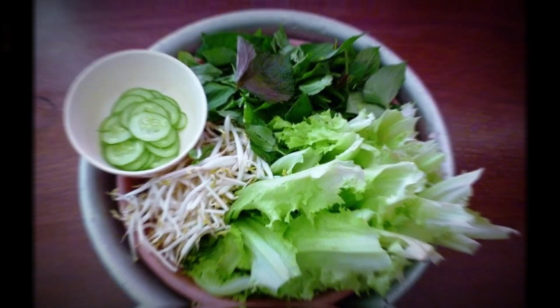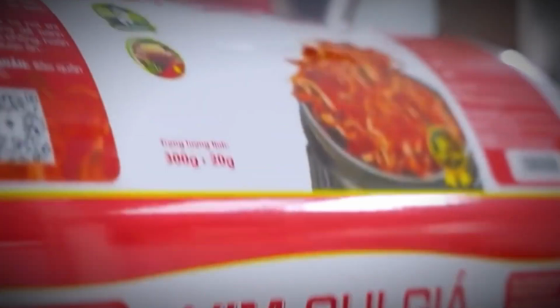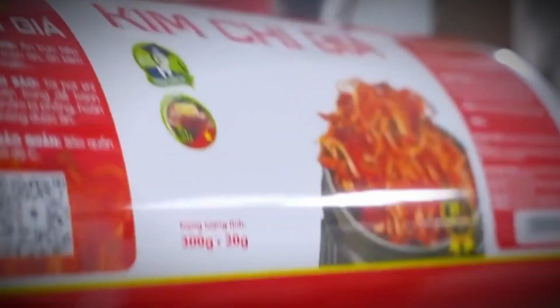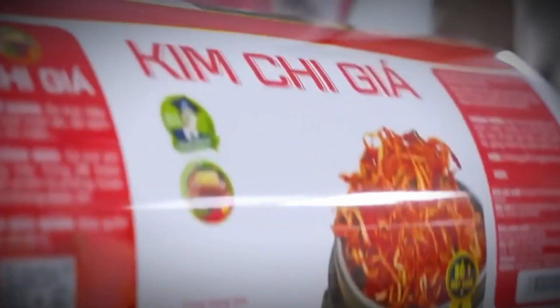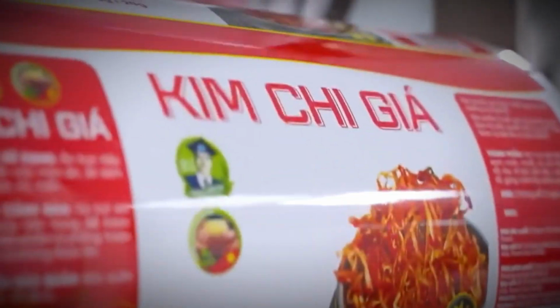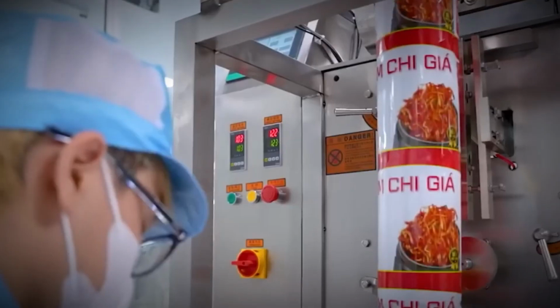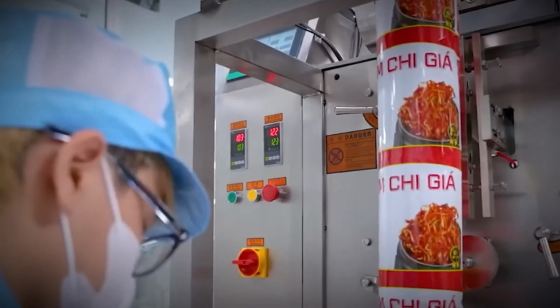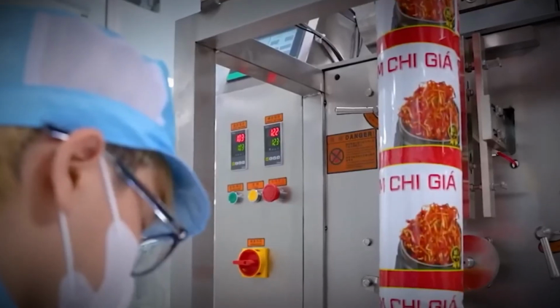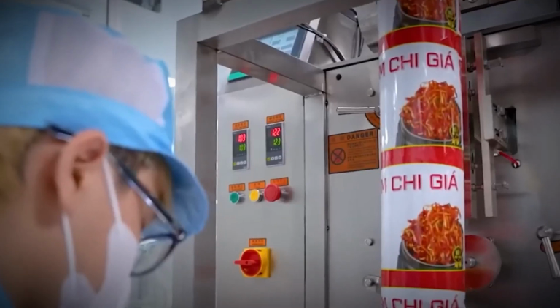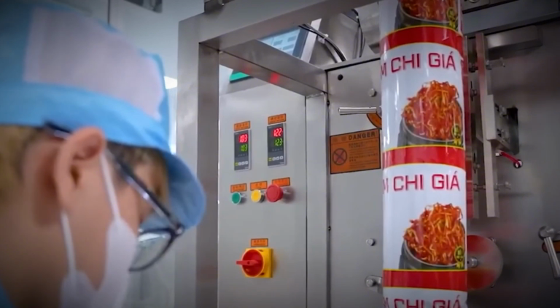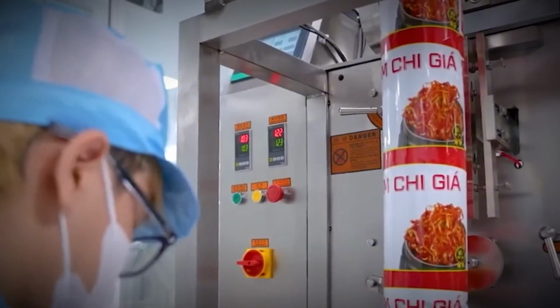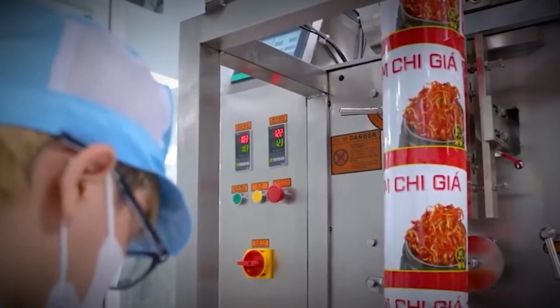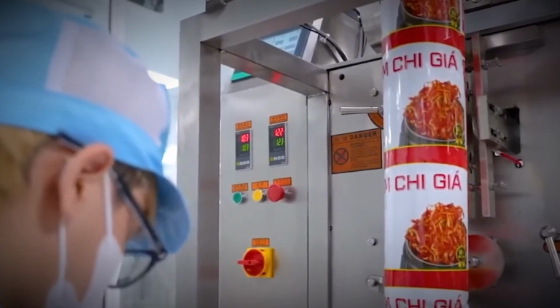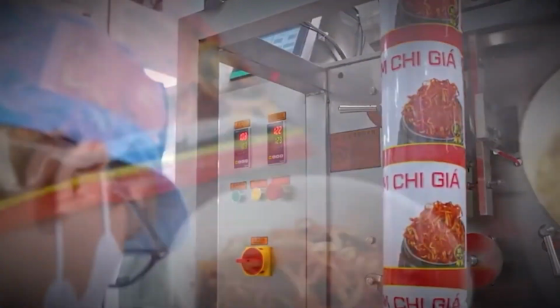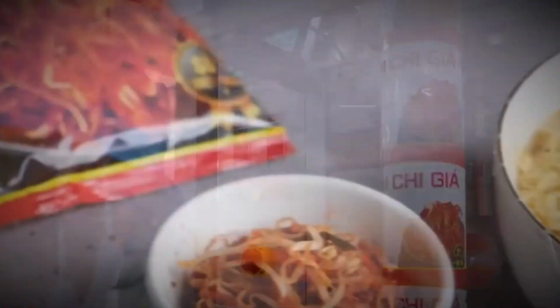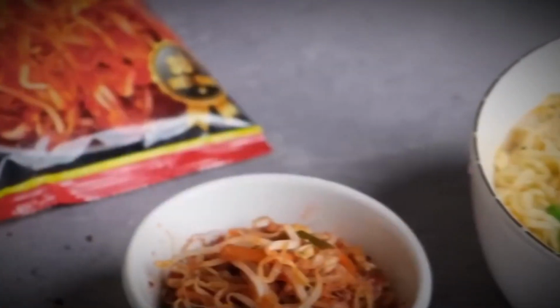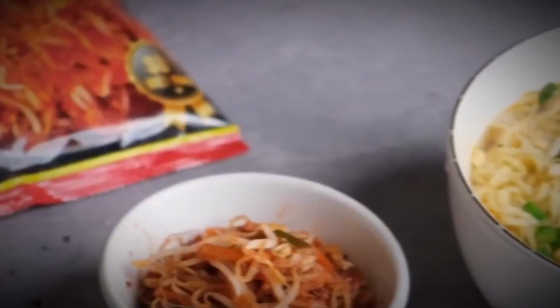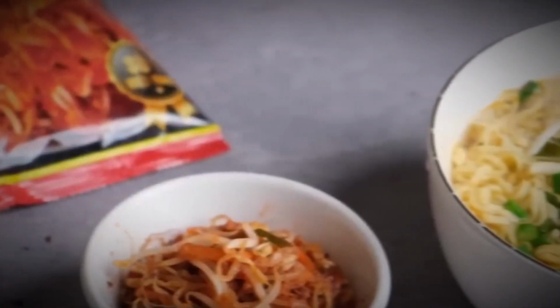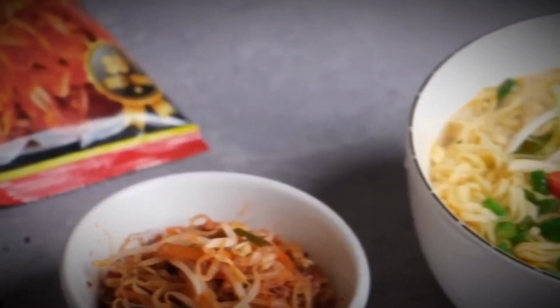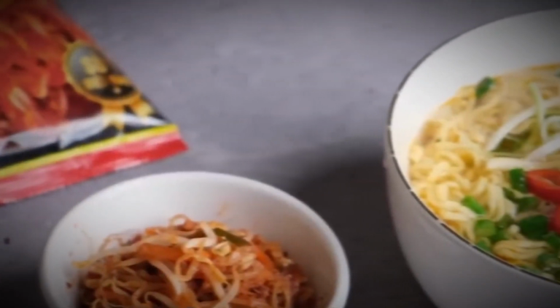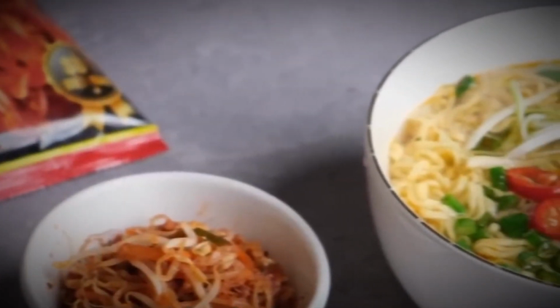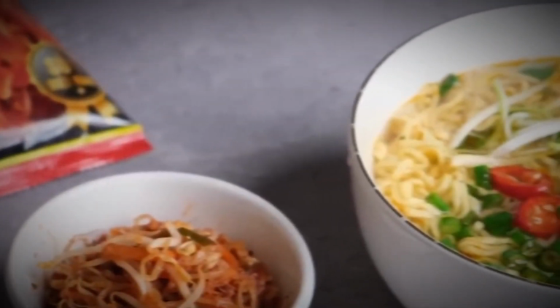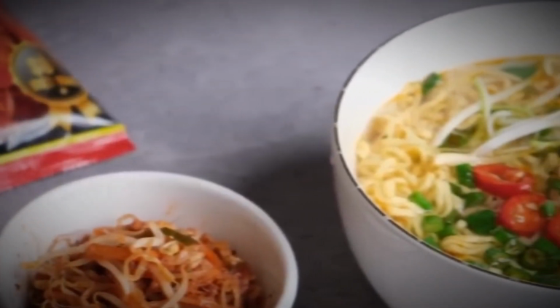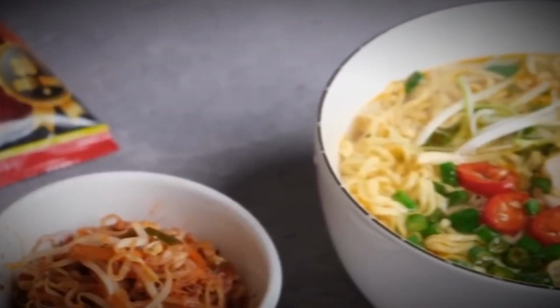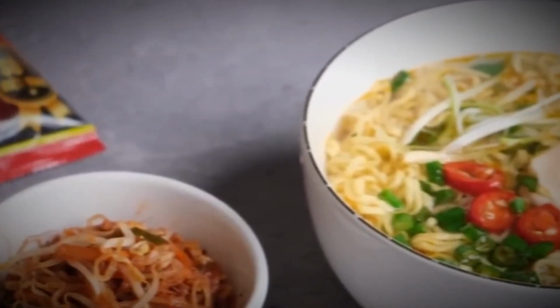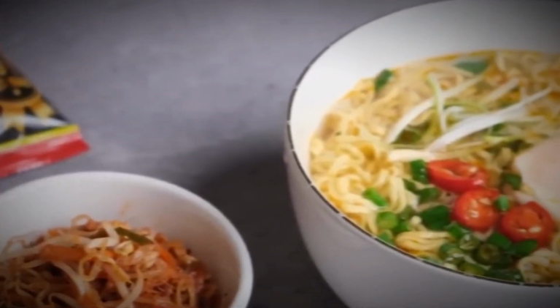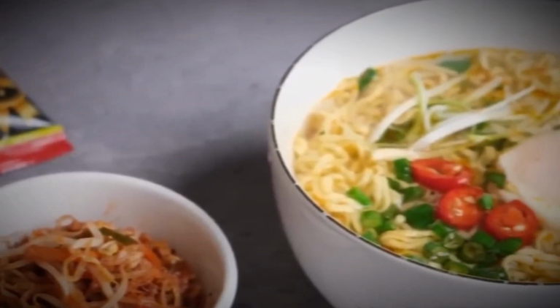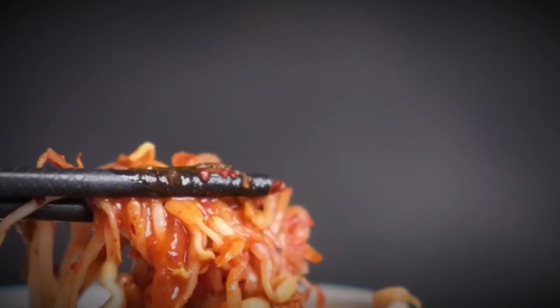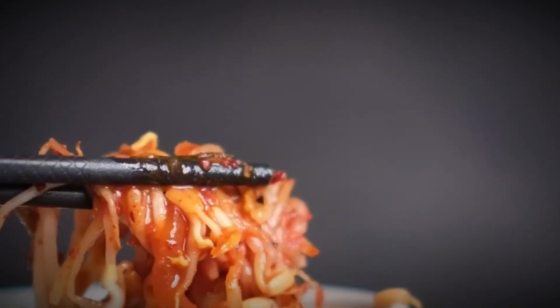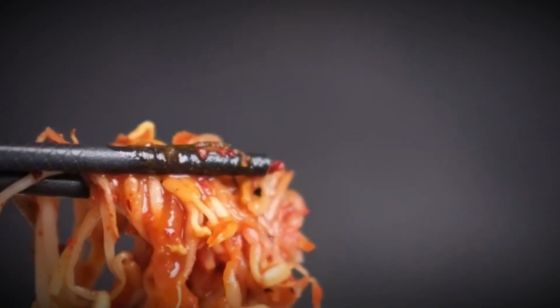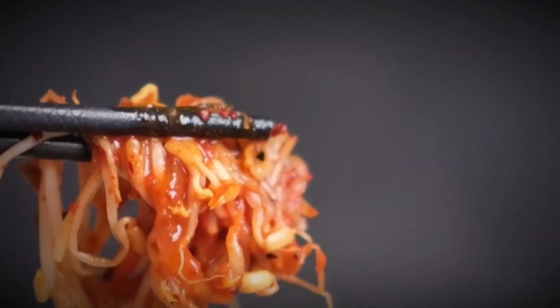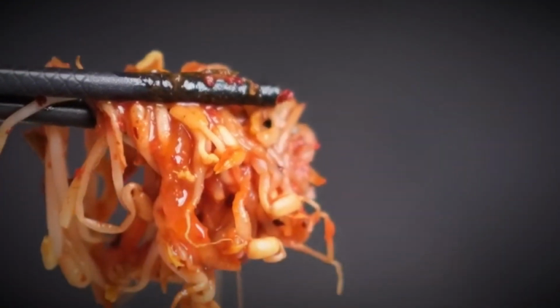It's no wonder these products are a favorite addition to bento boxes, rice bowls, and even eaten as a snack on their own.